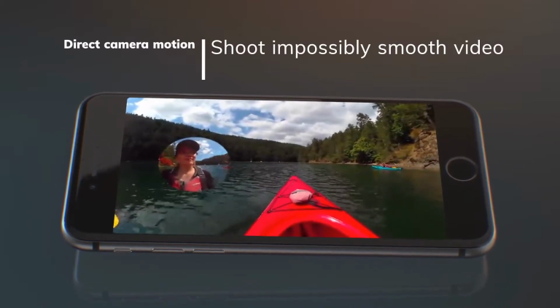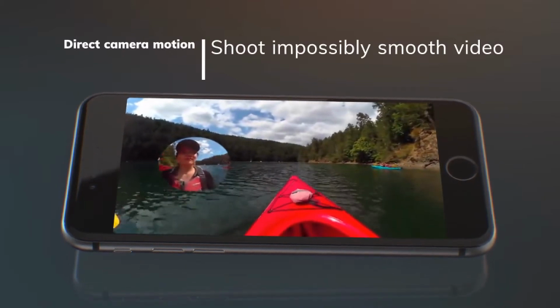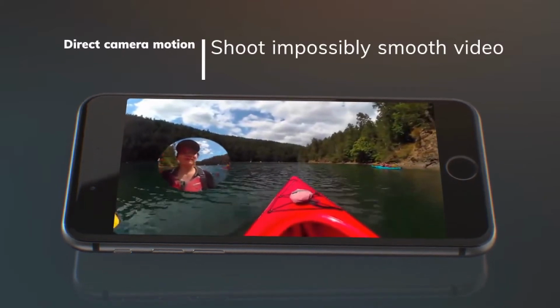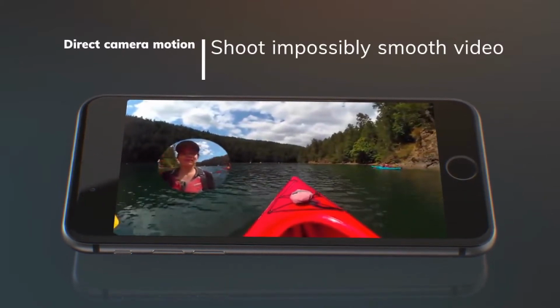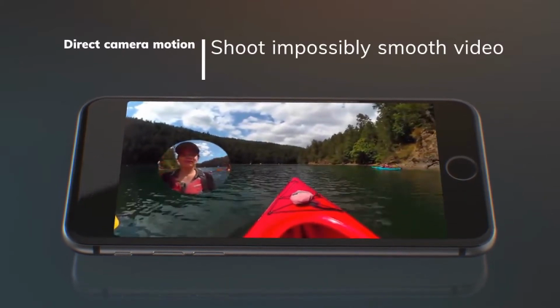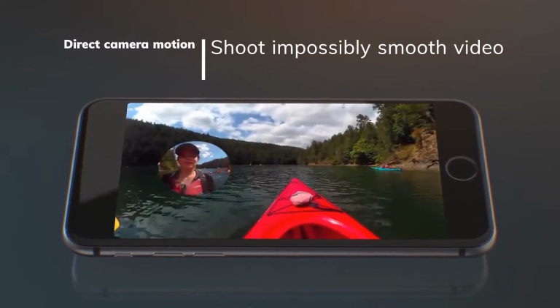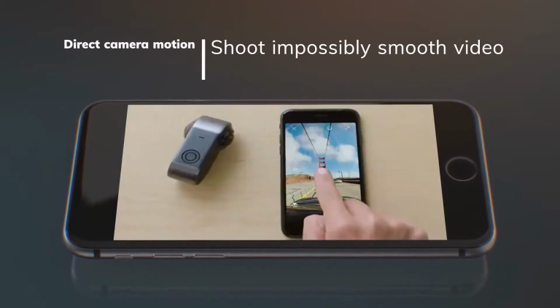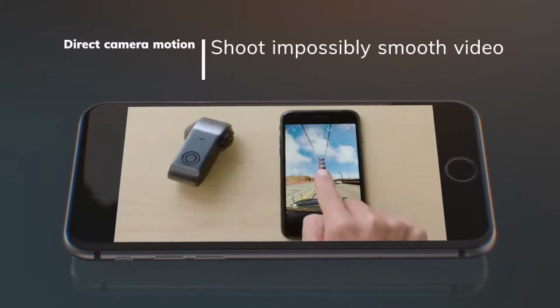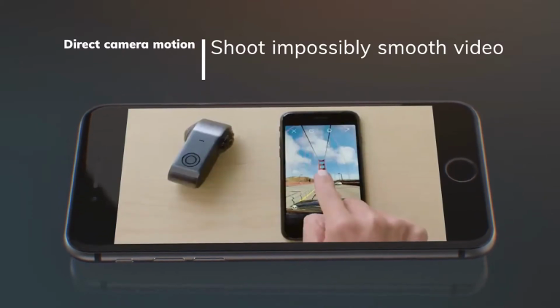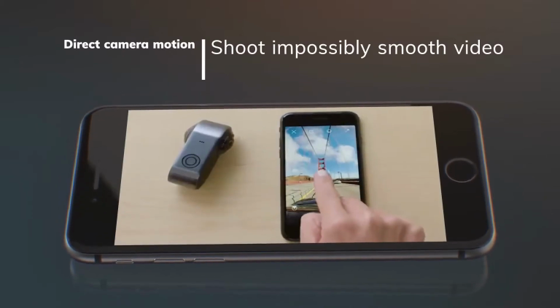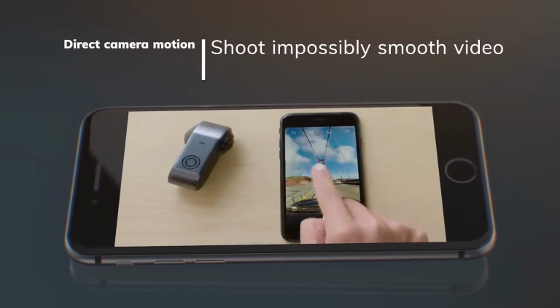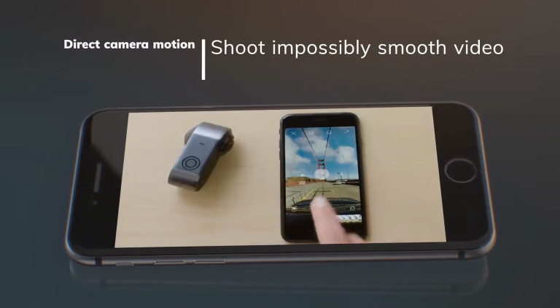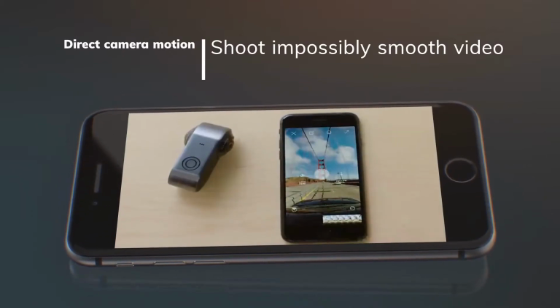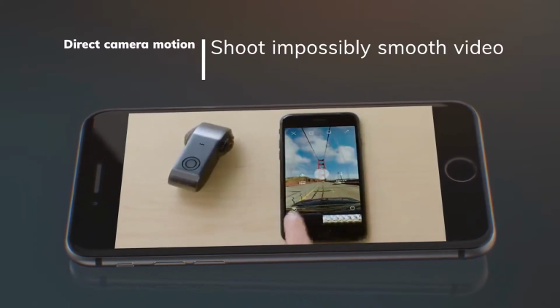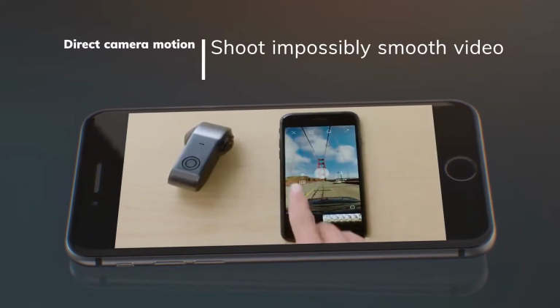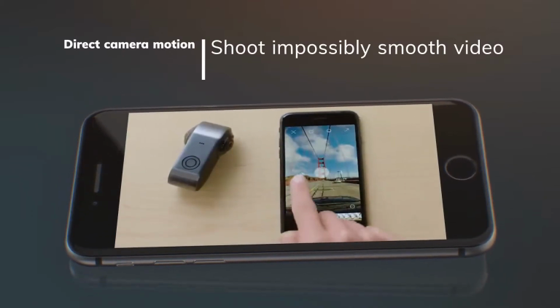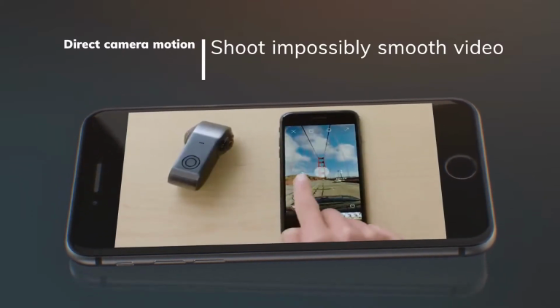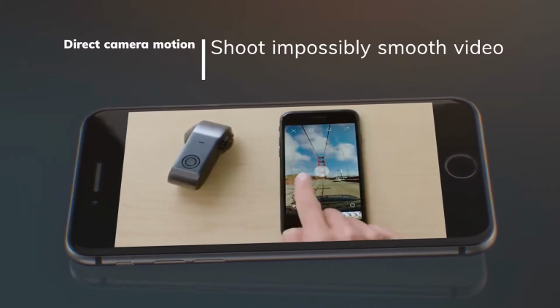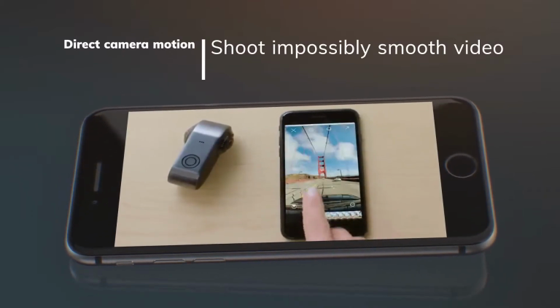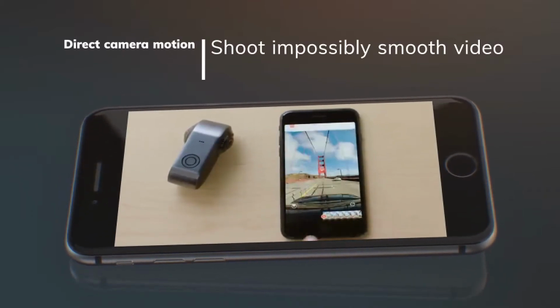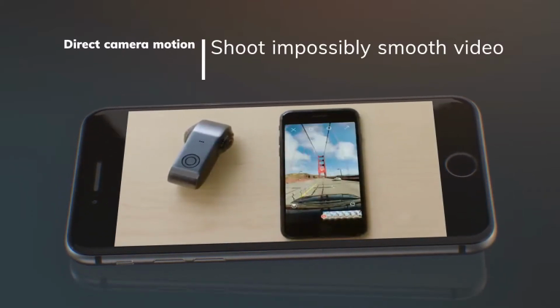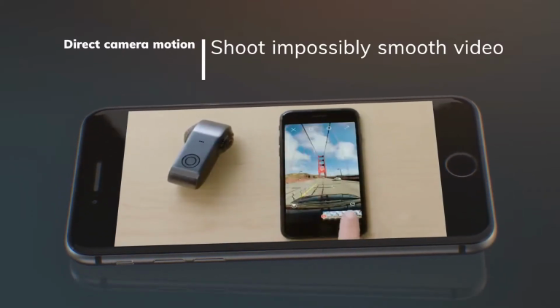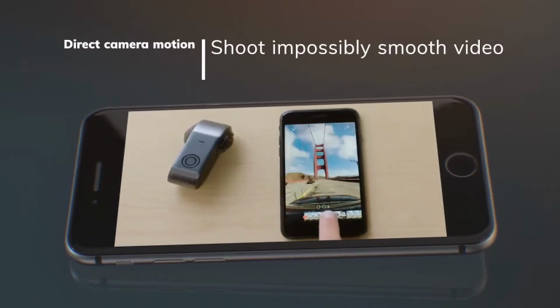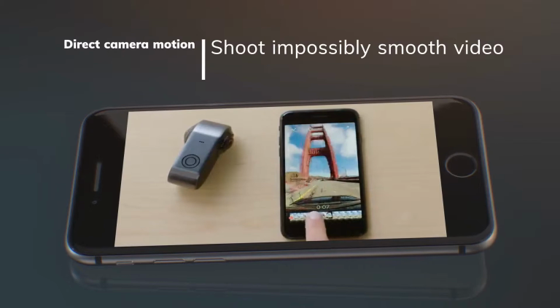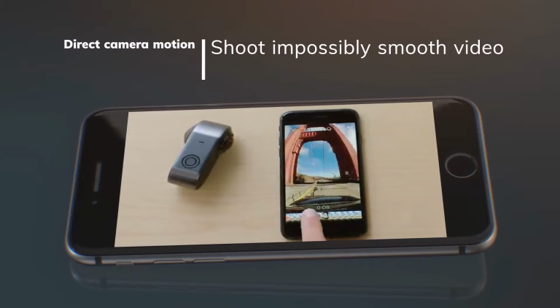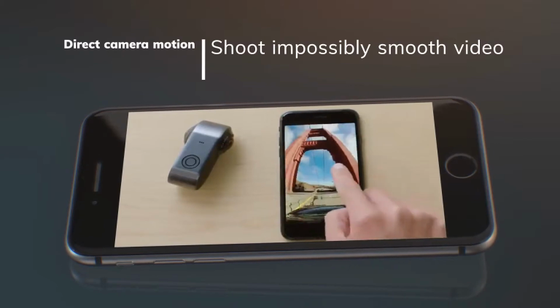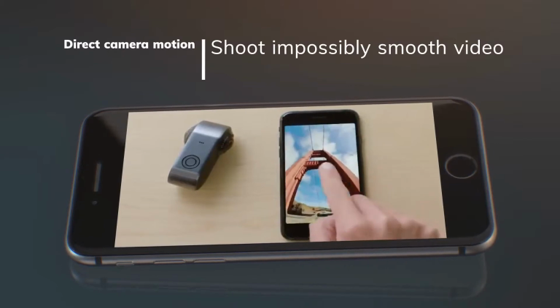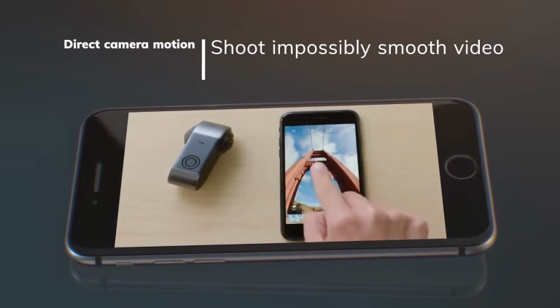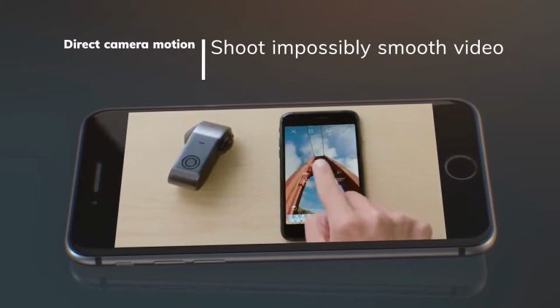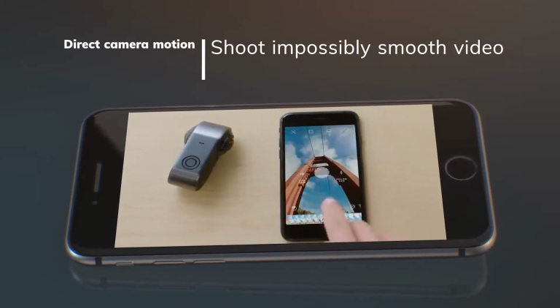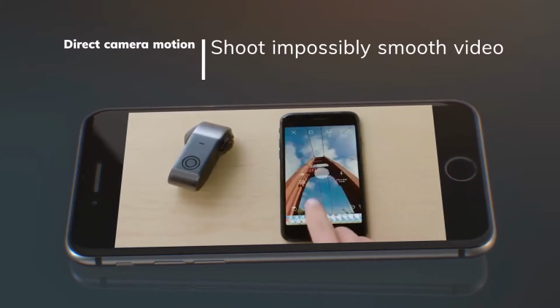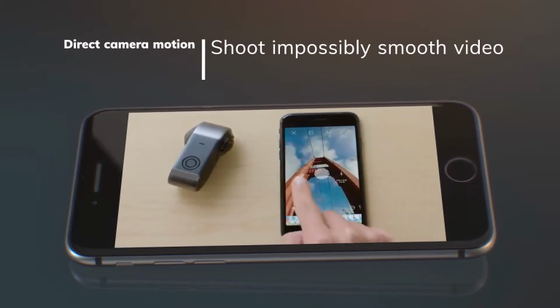With front and back, you won't miss a moment. Your point of view and your reactions can be in the same frame.